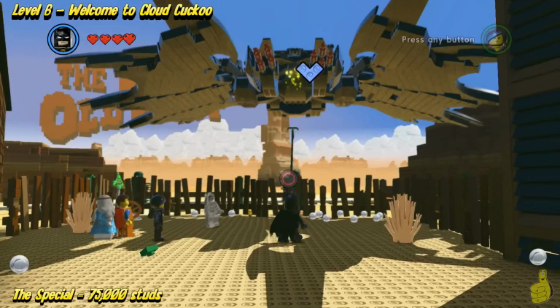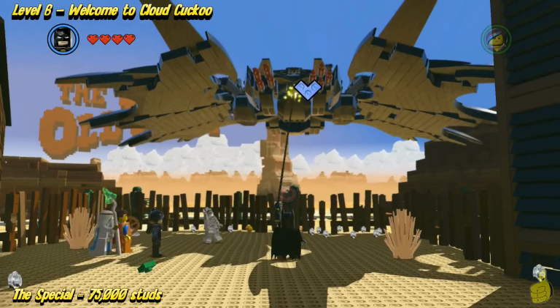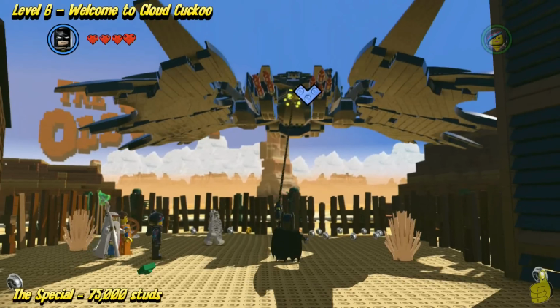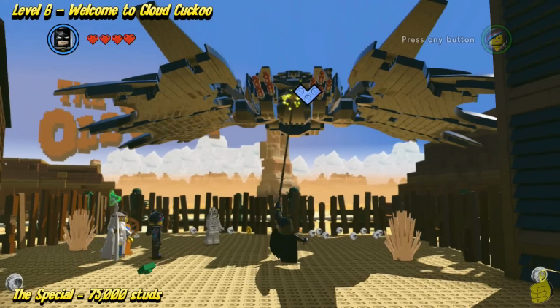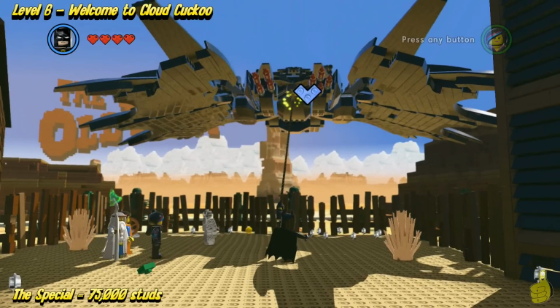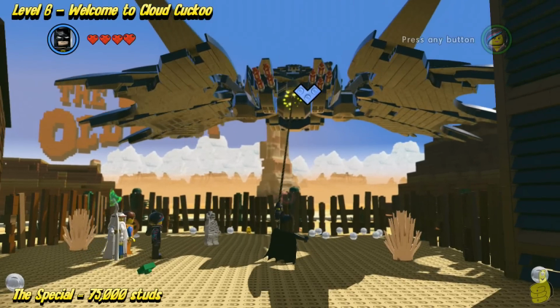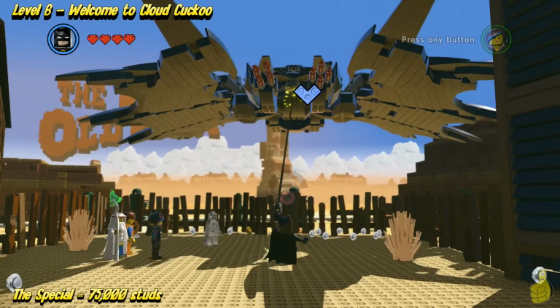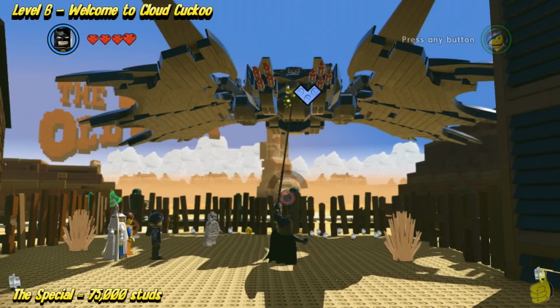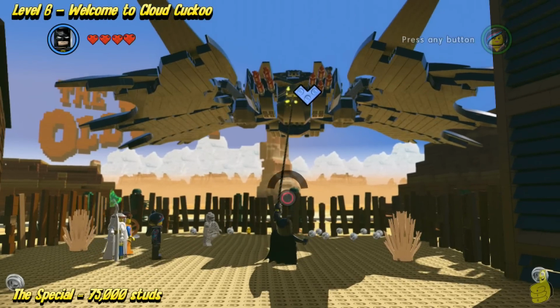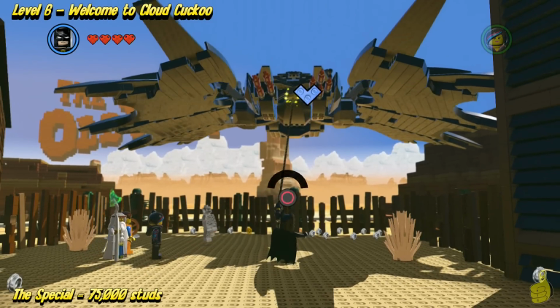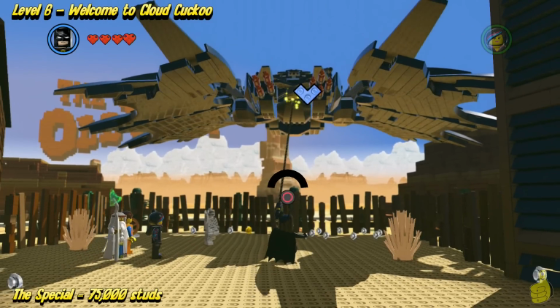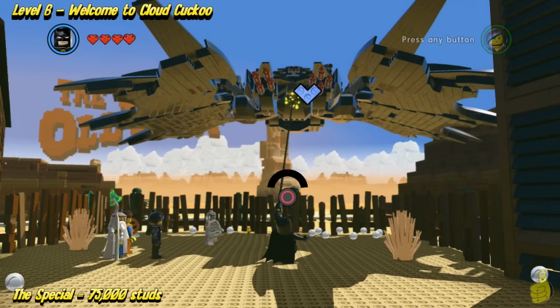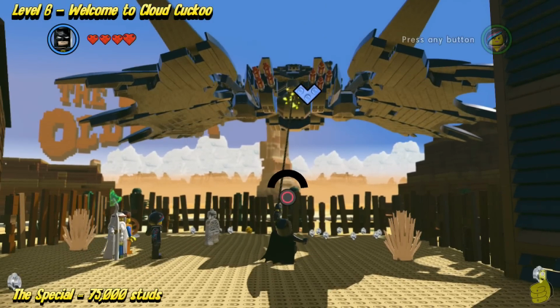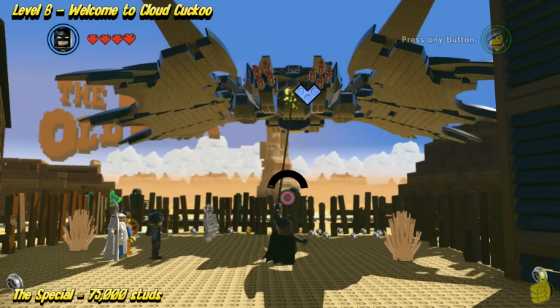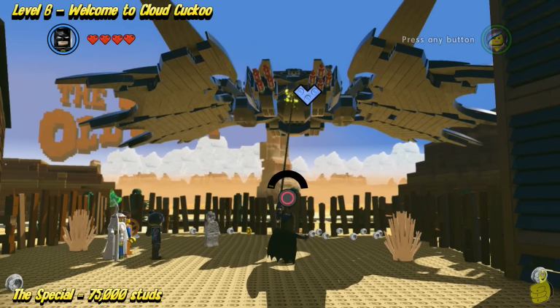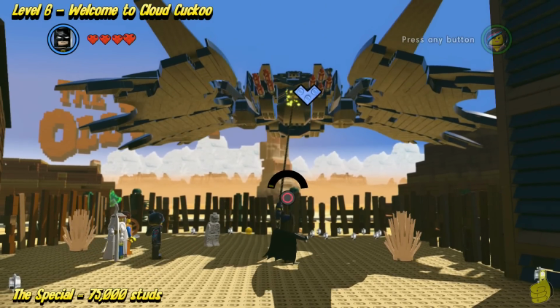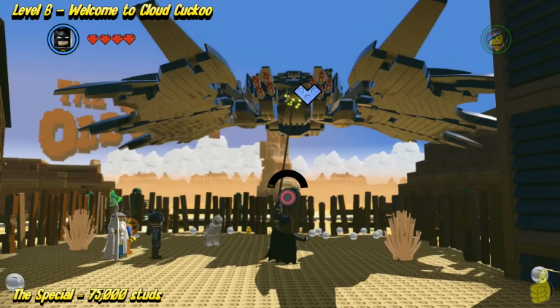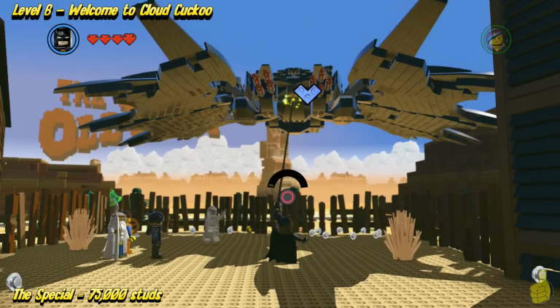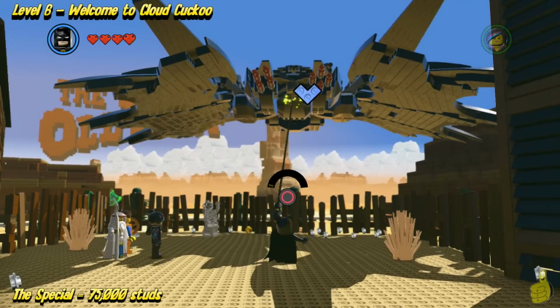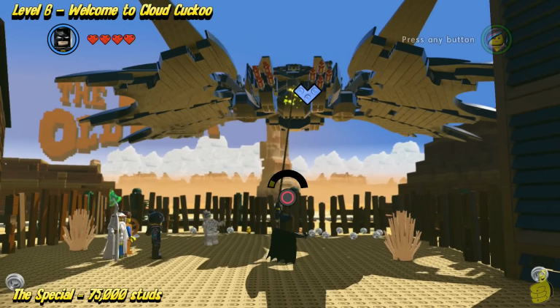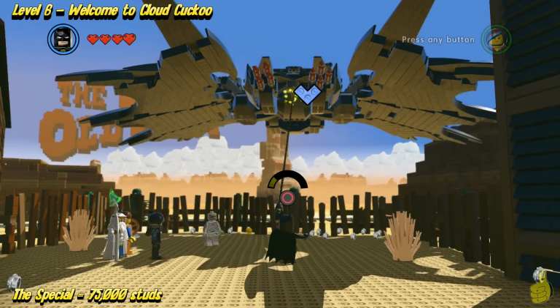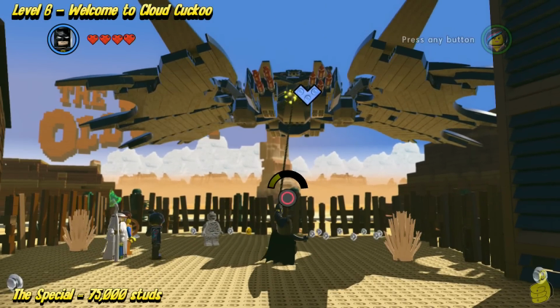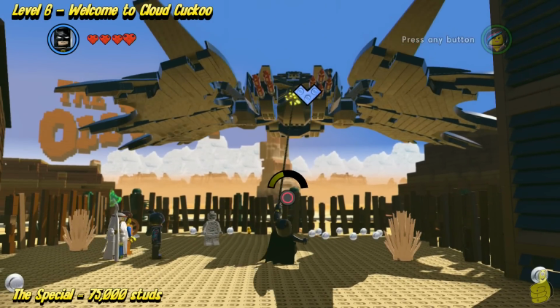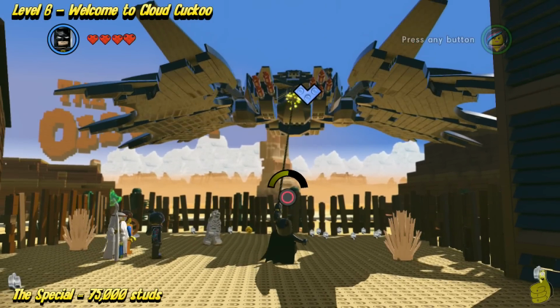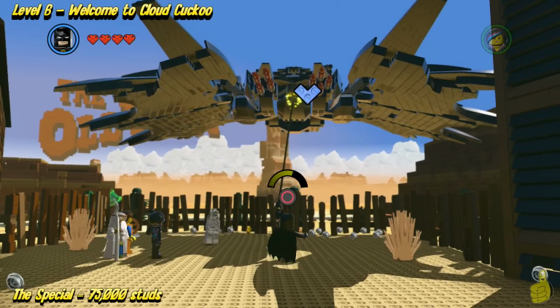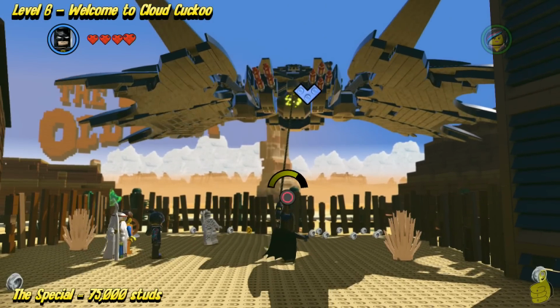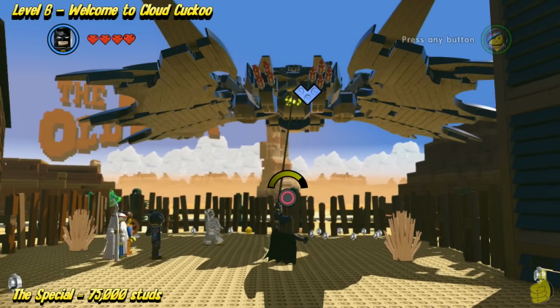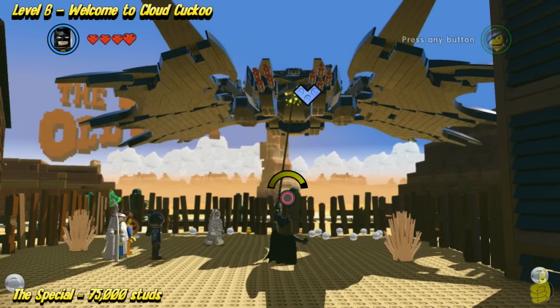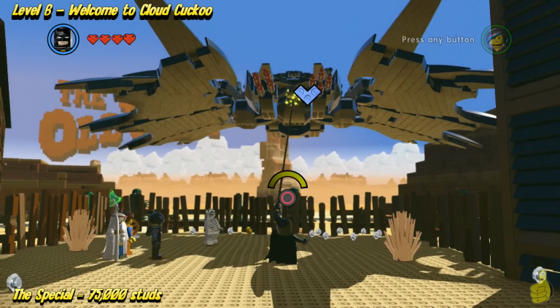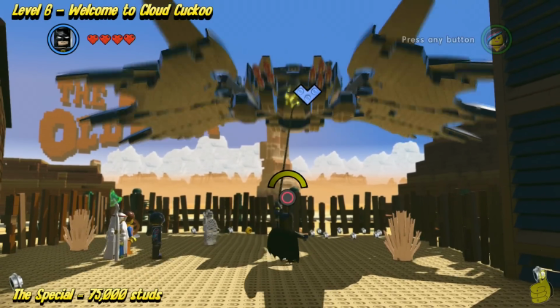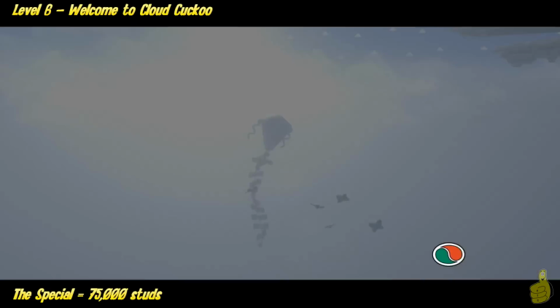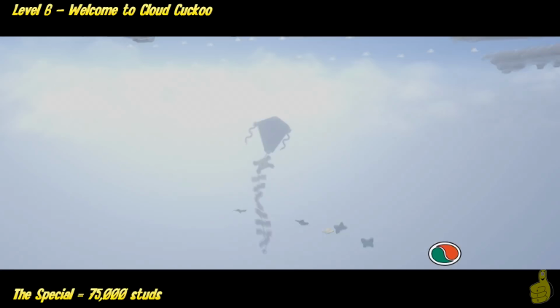Use Batman's grapple to go ahead and activate the scene, and this will be how we trigger the next level.